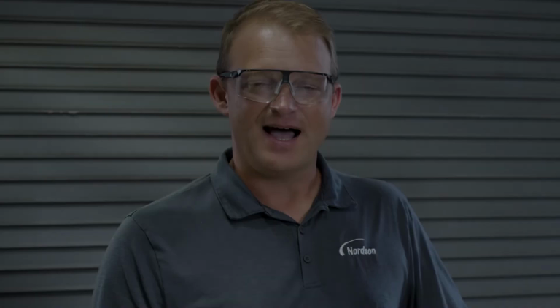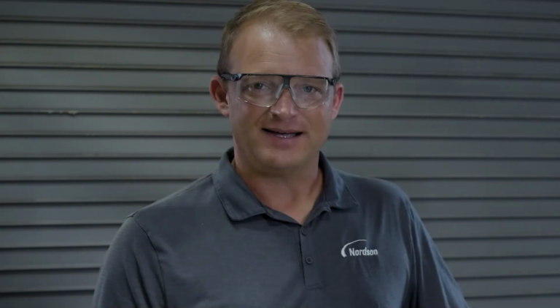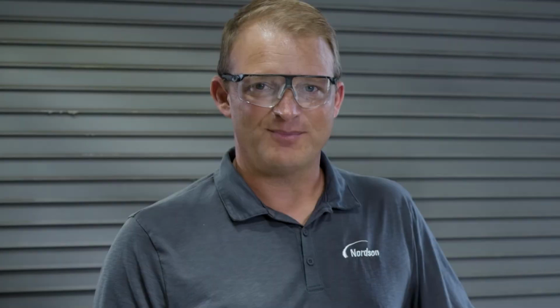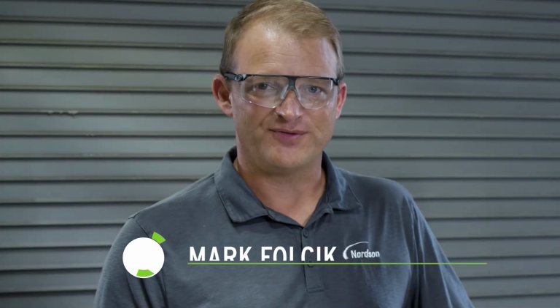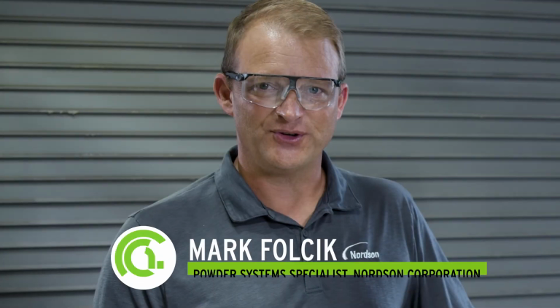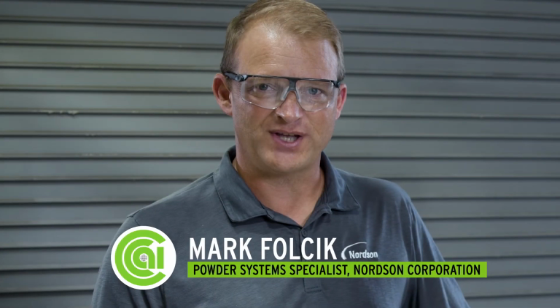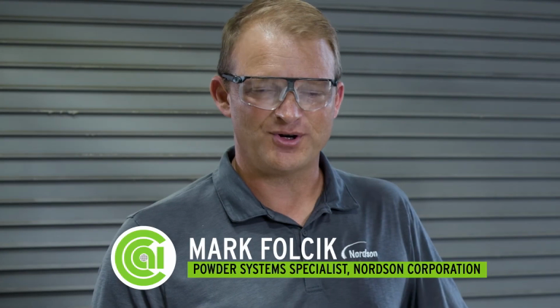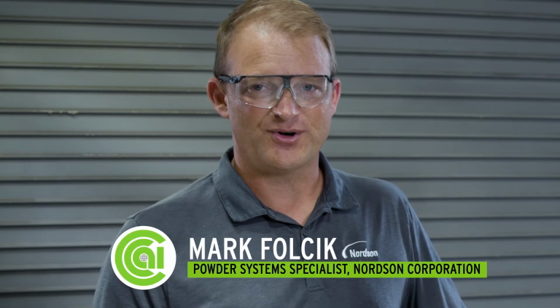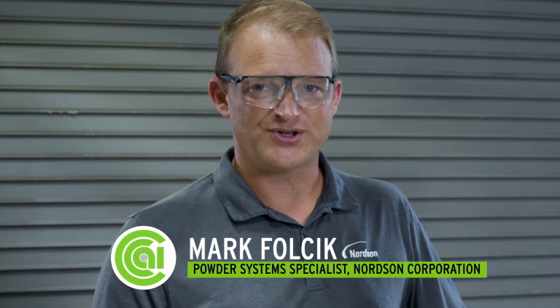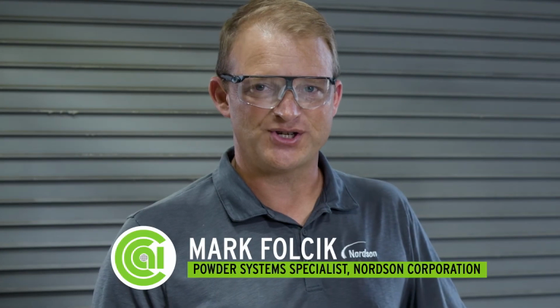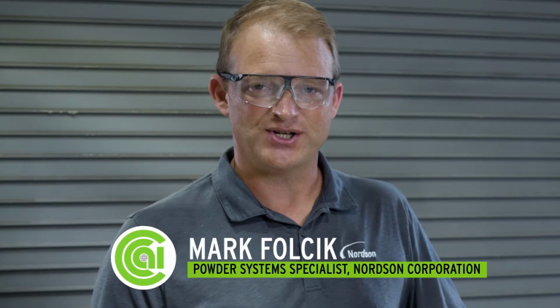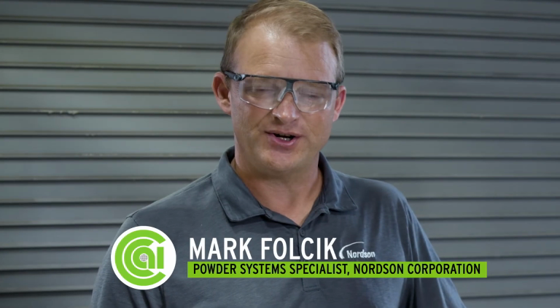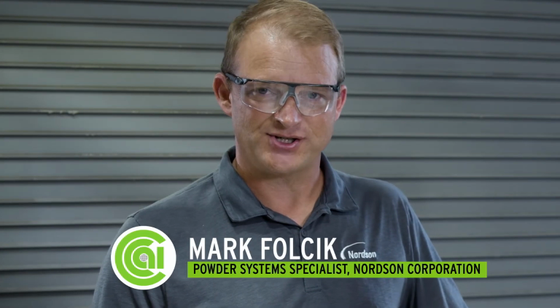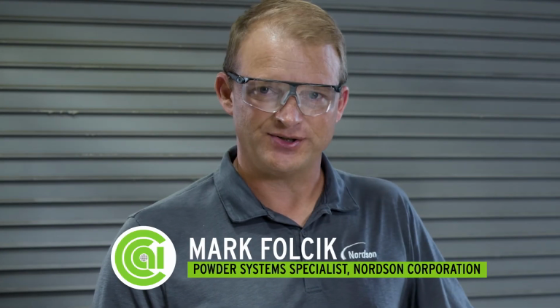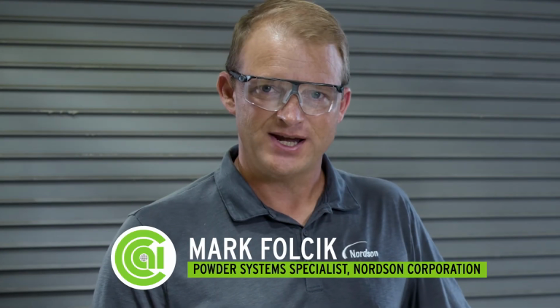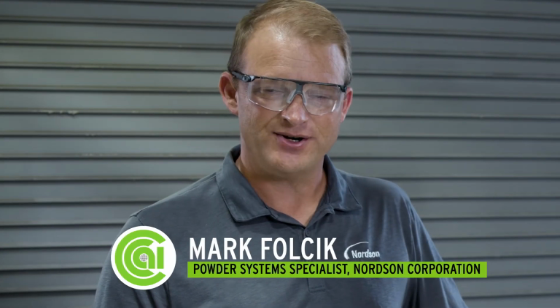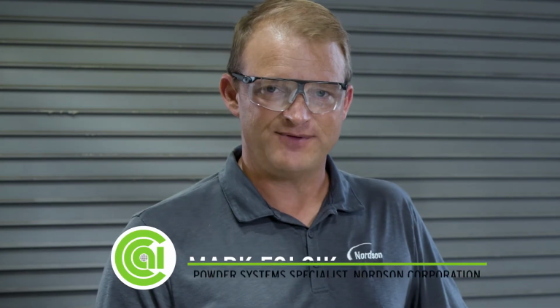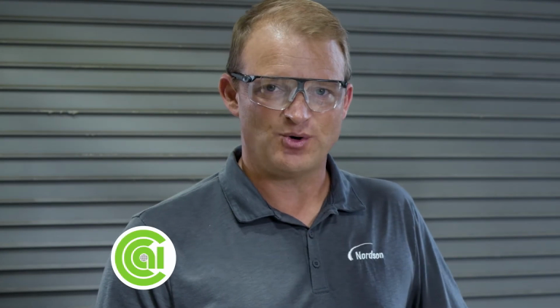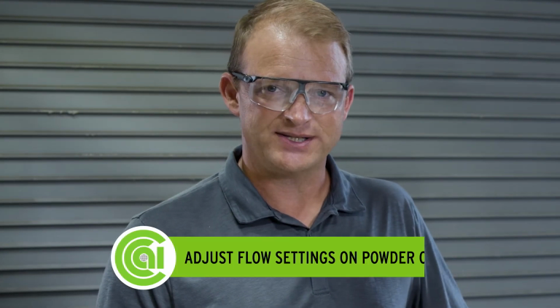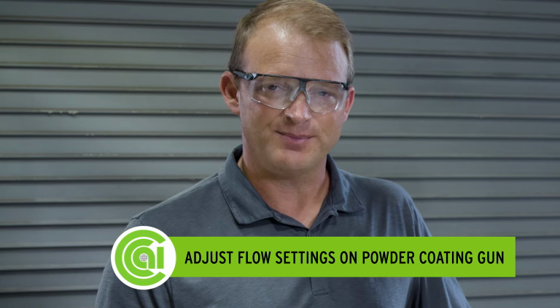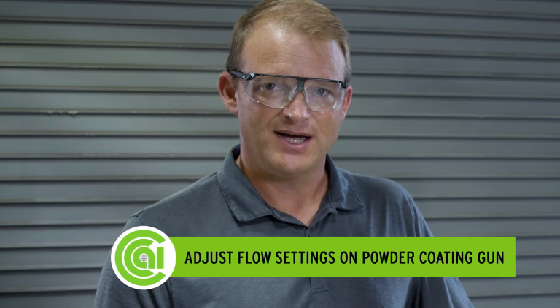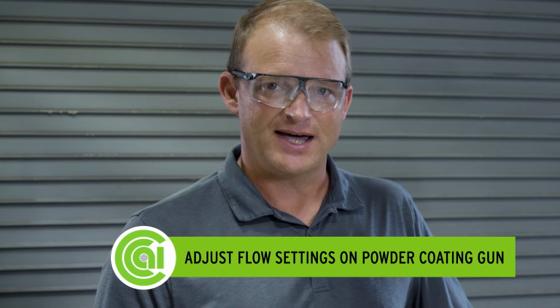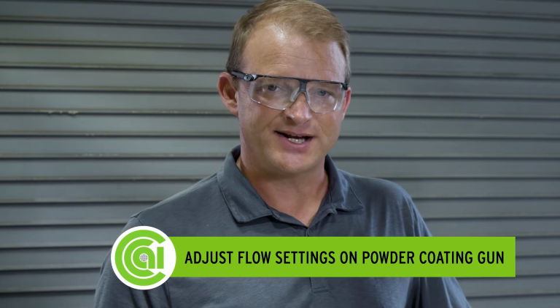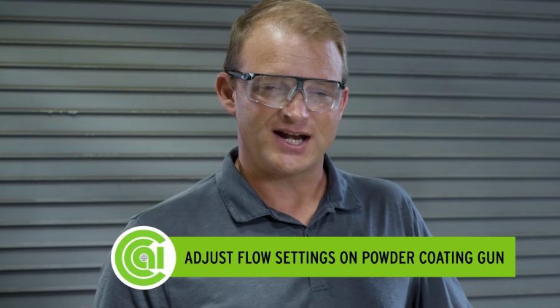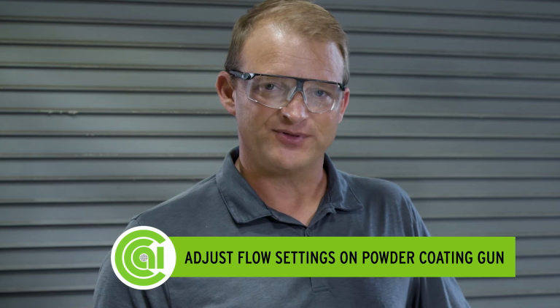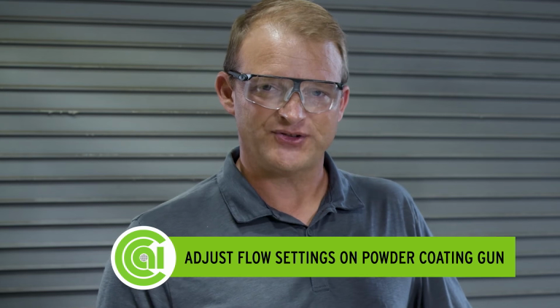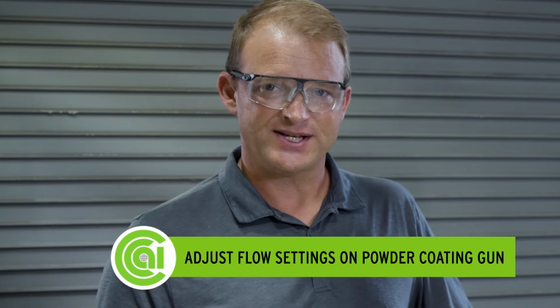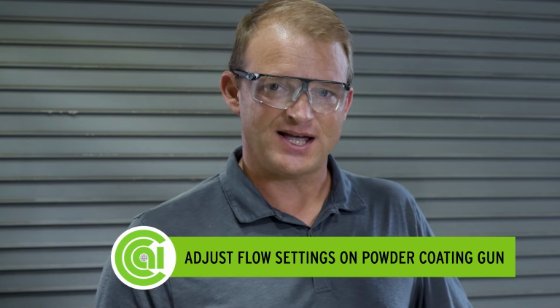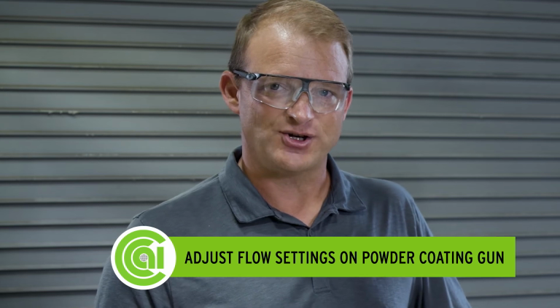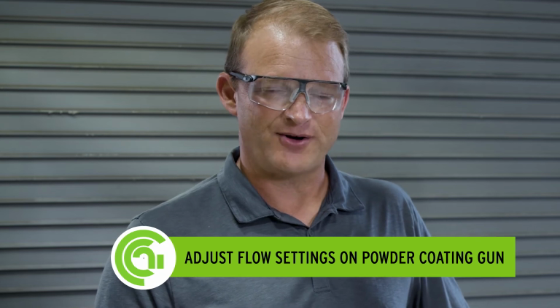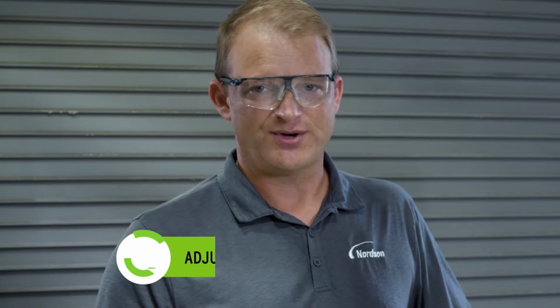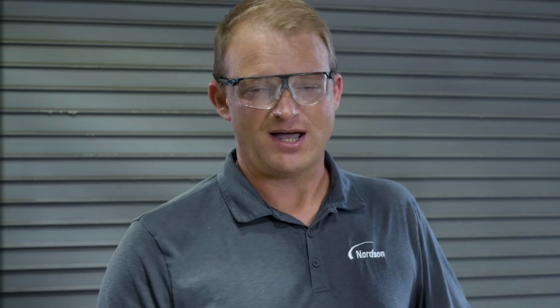Hi, I'm Mark Fulcik with Chemical Coaters Association International, here to give you a quick tip on how to set up flow settings on your powder coating gun.